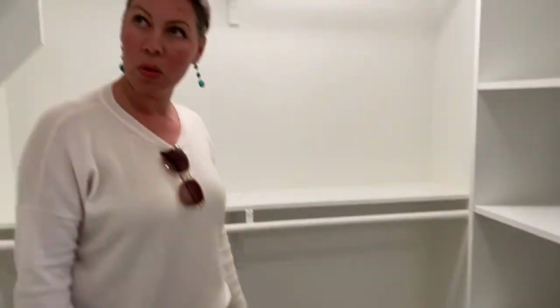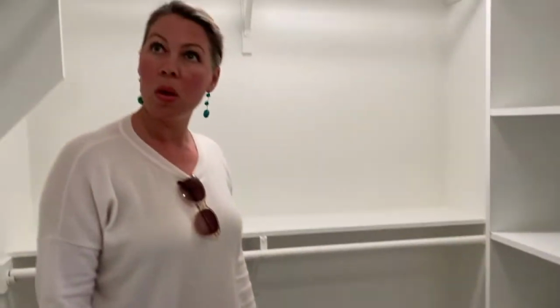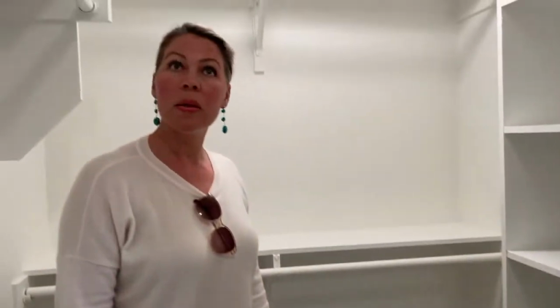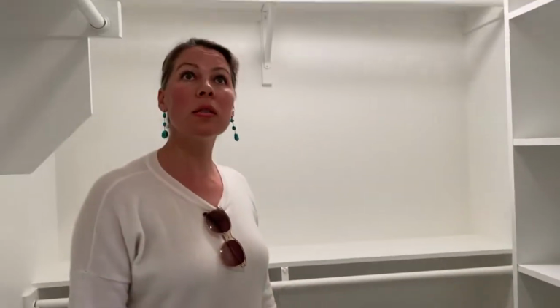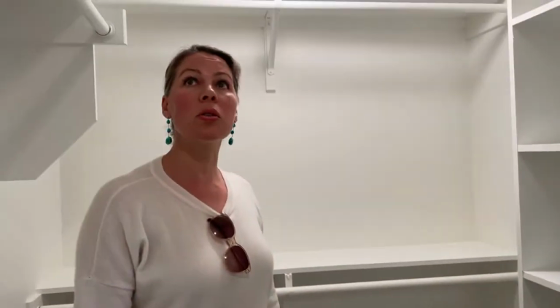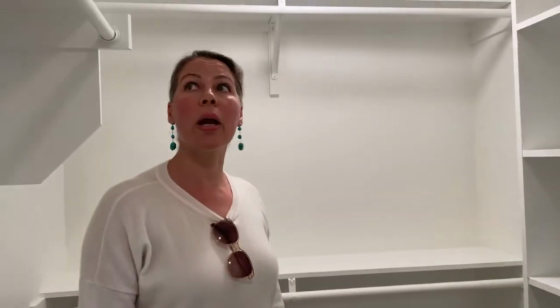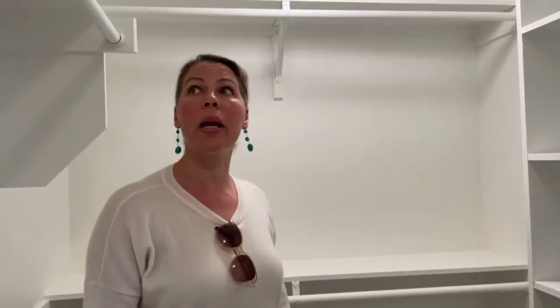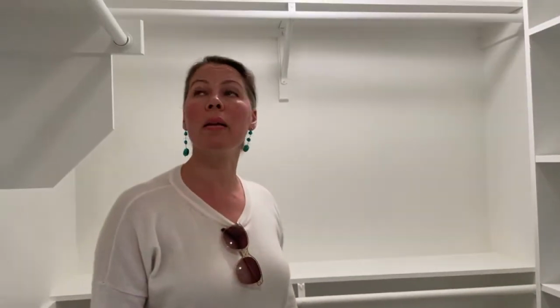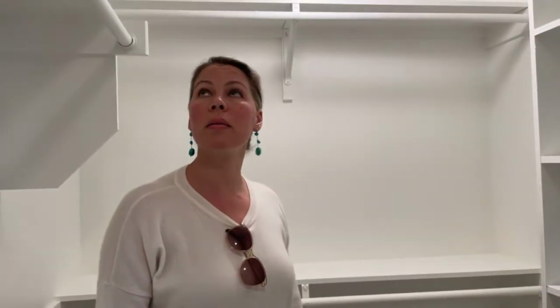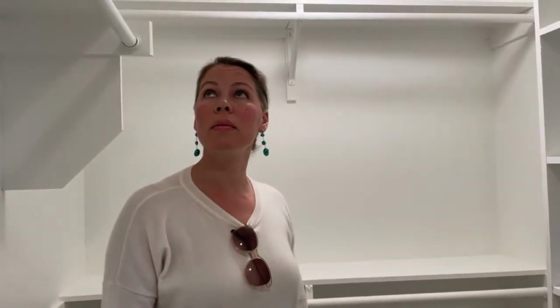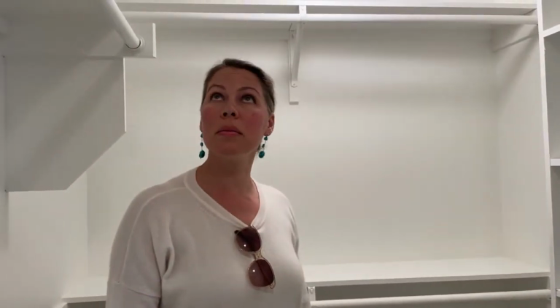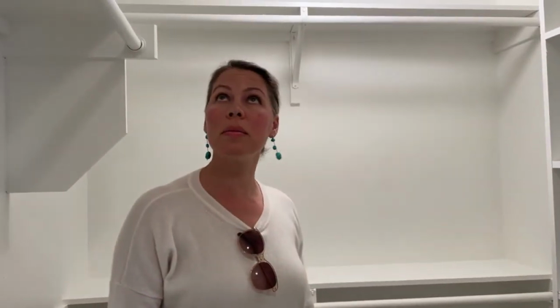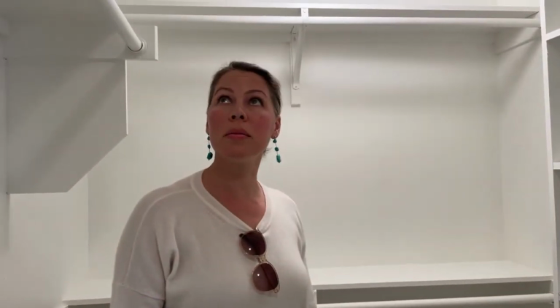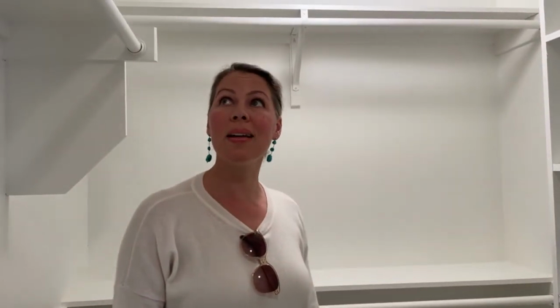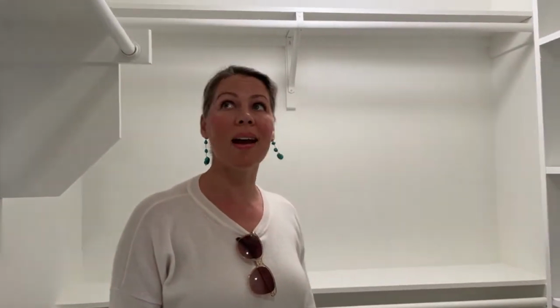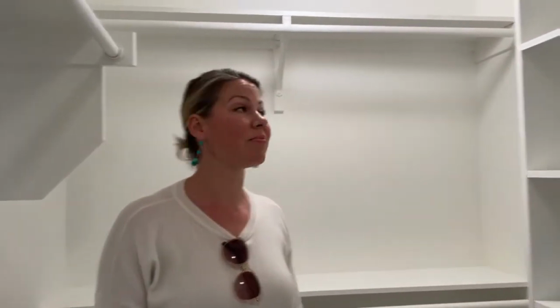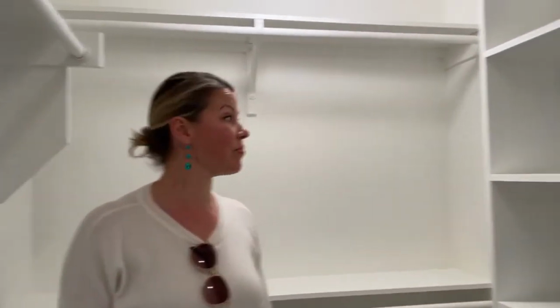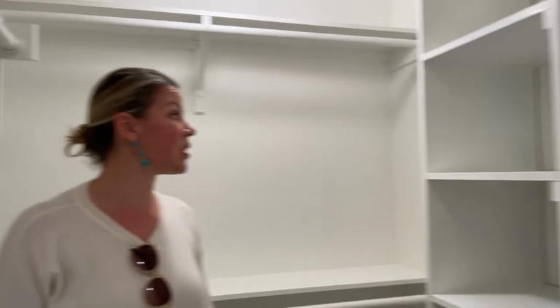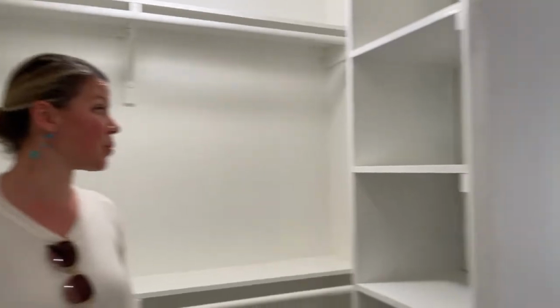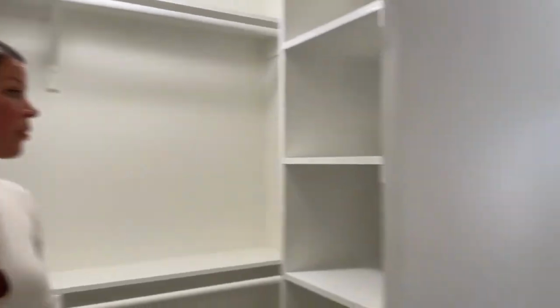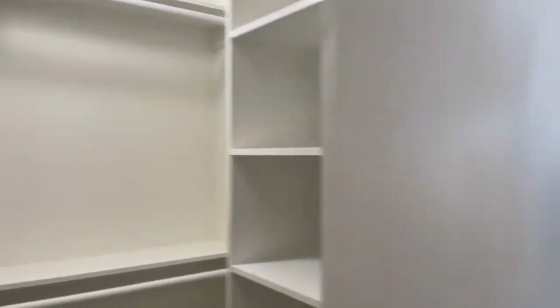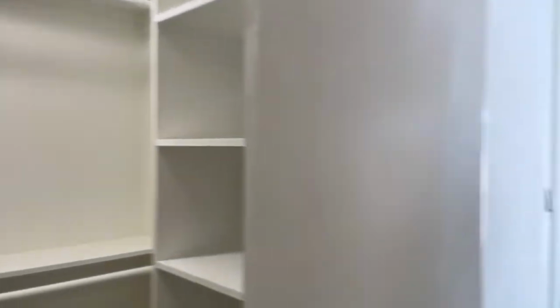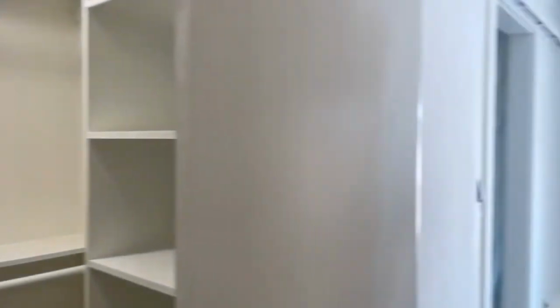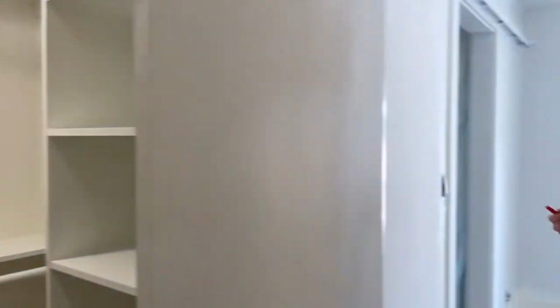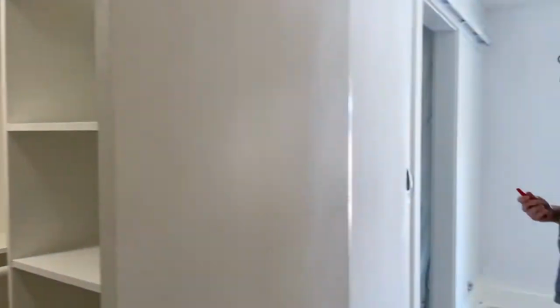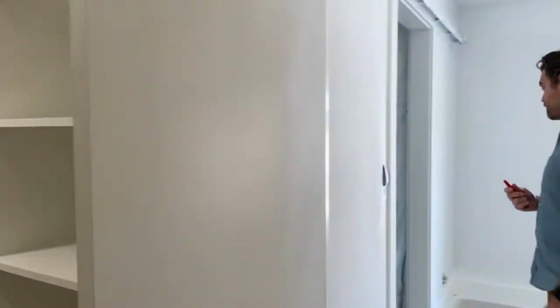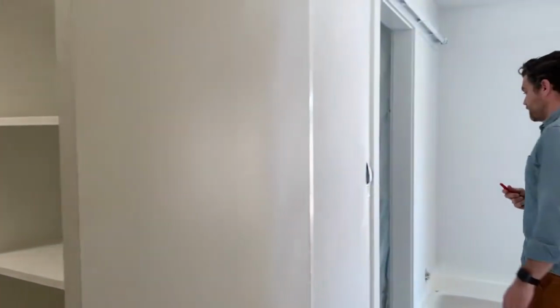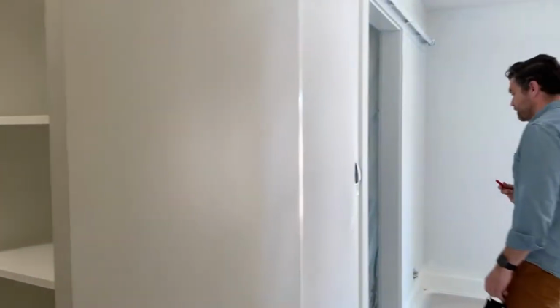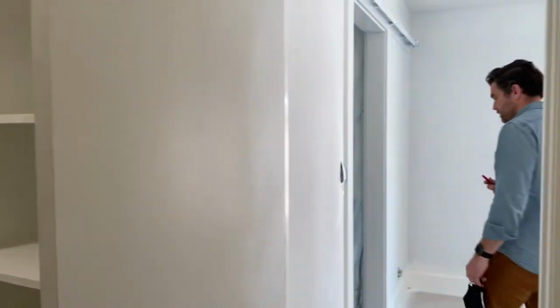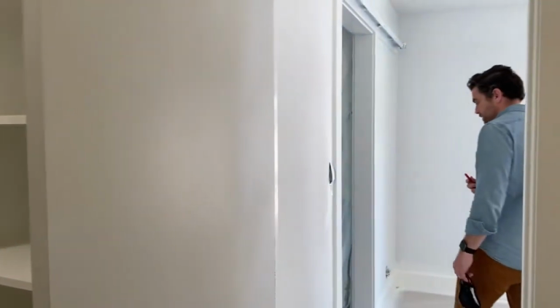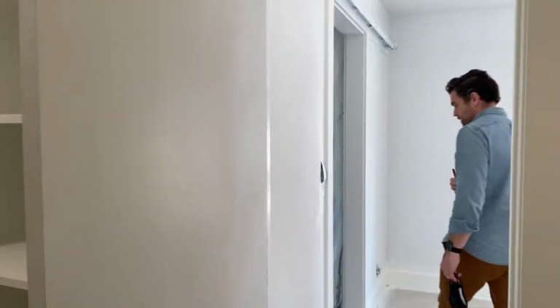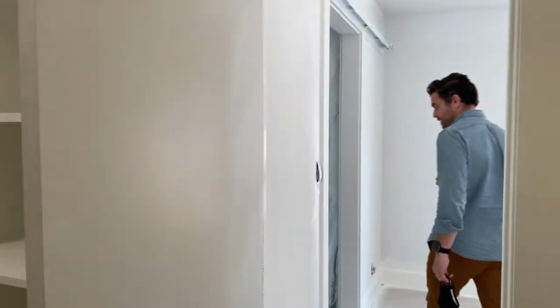This is great. I love this closet. It's a really good configuration.